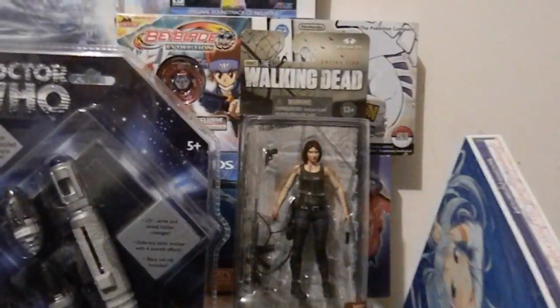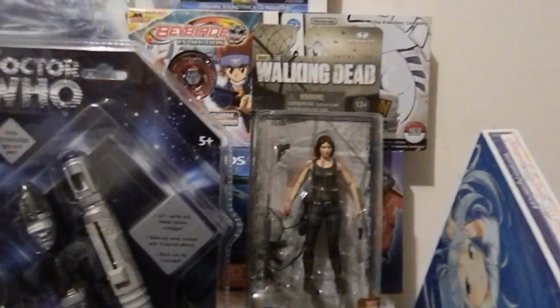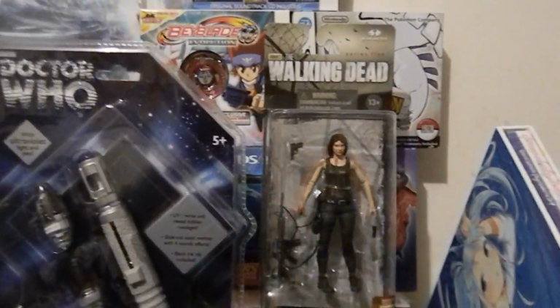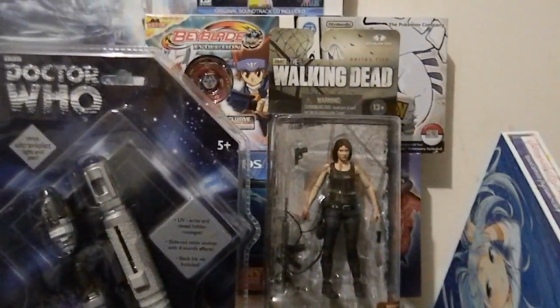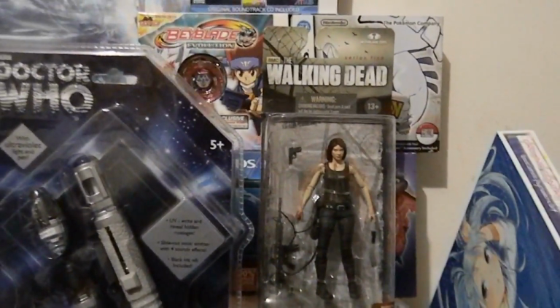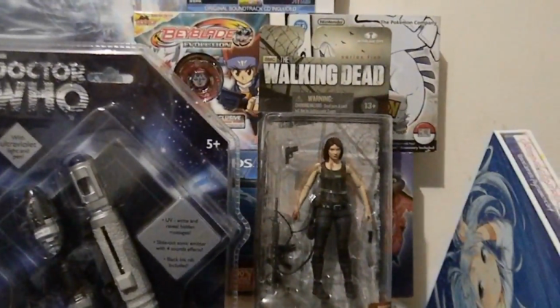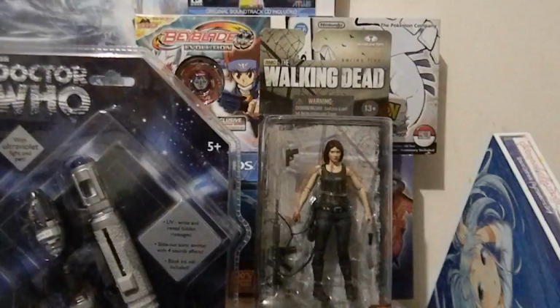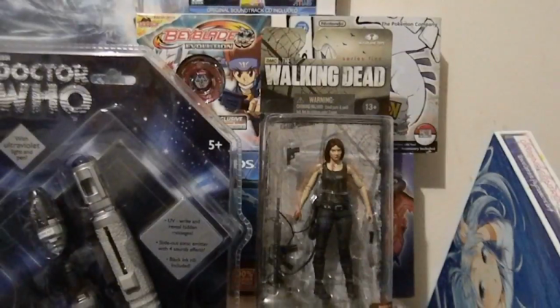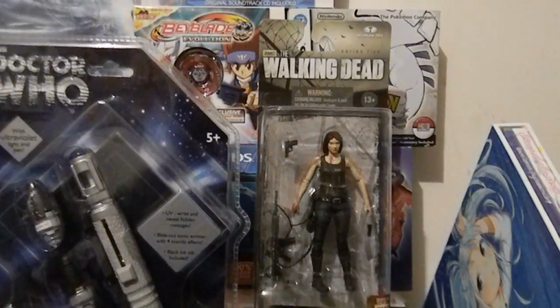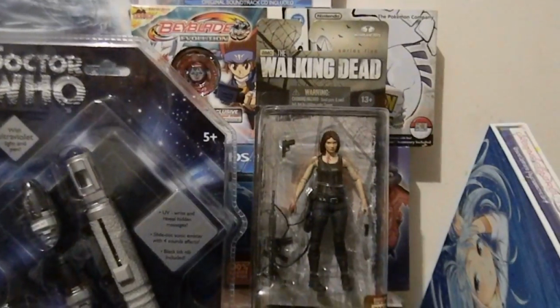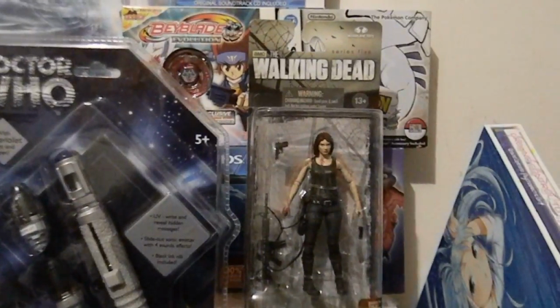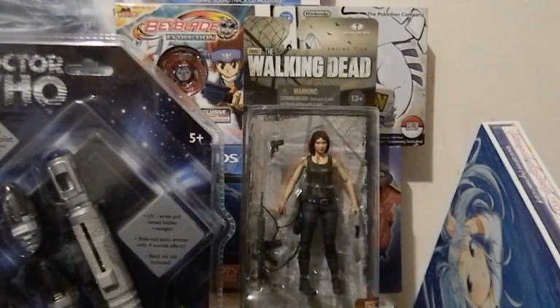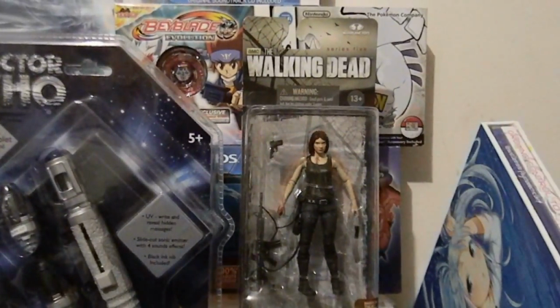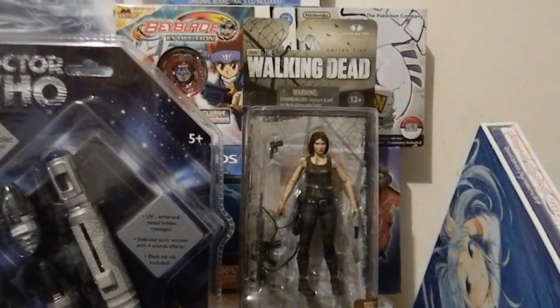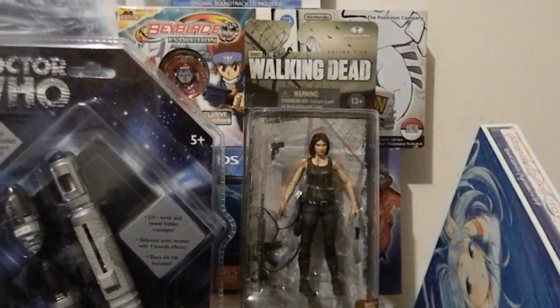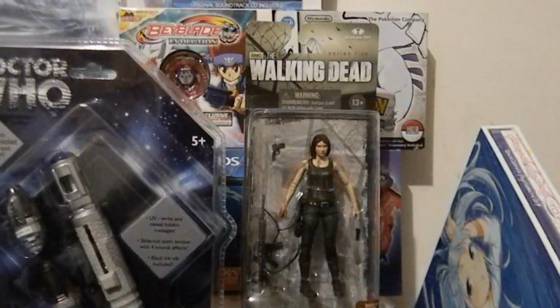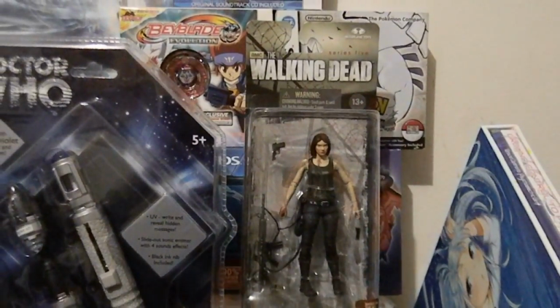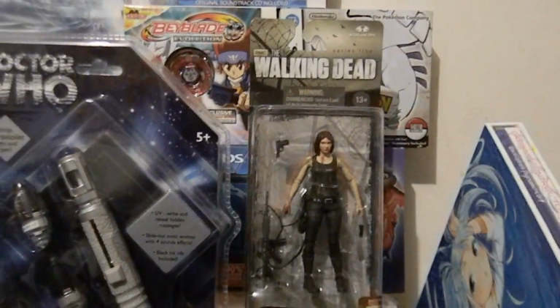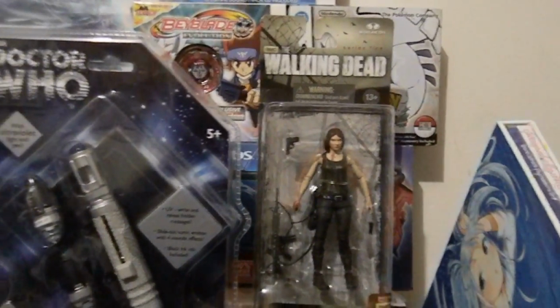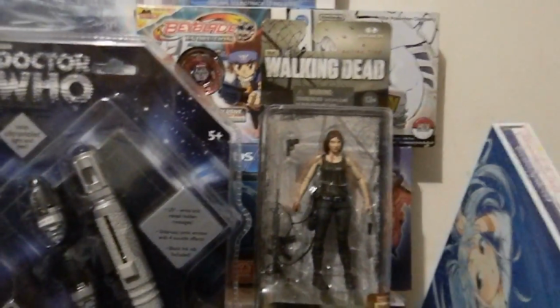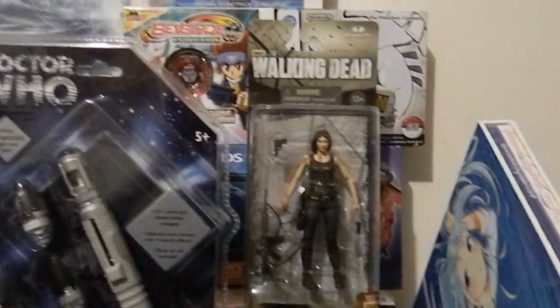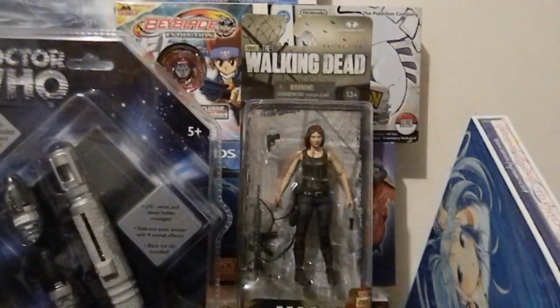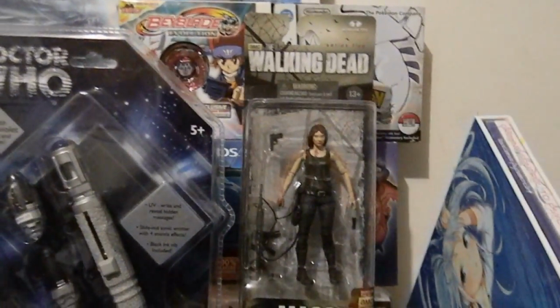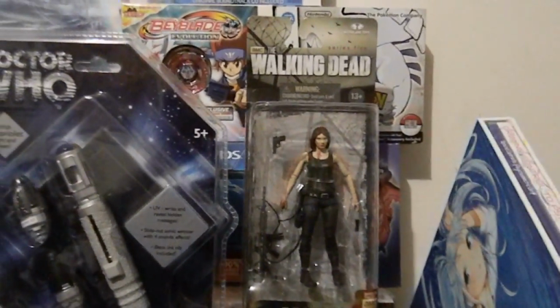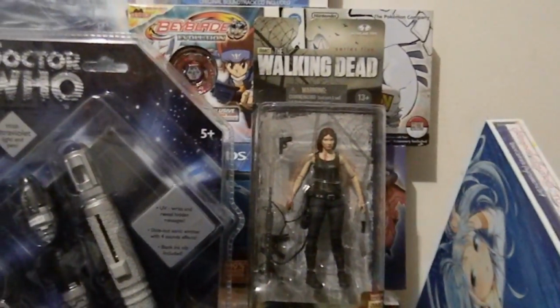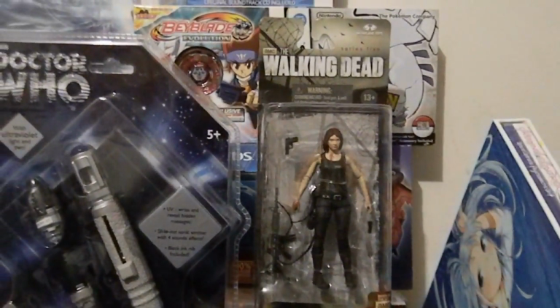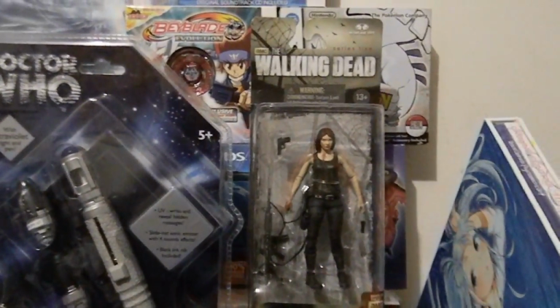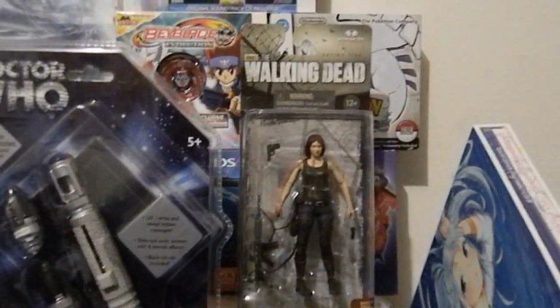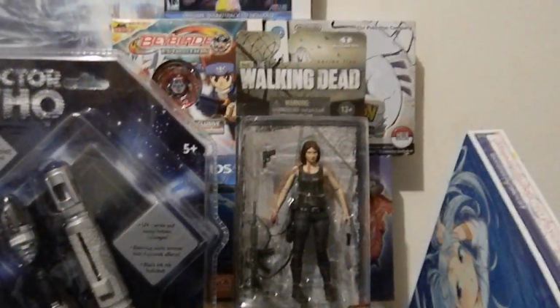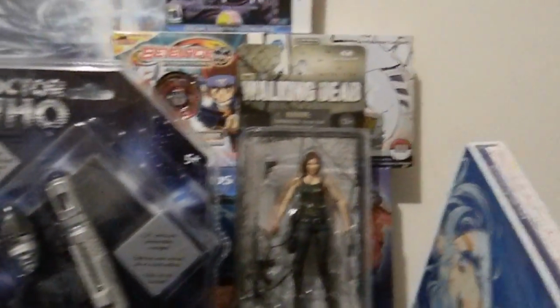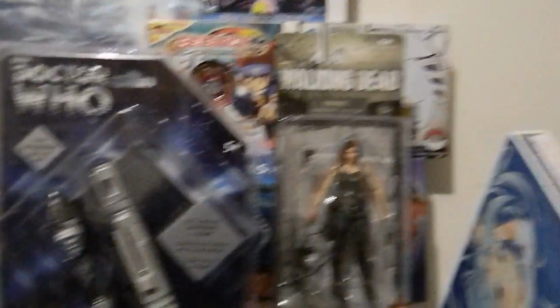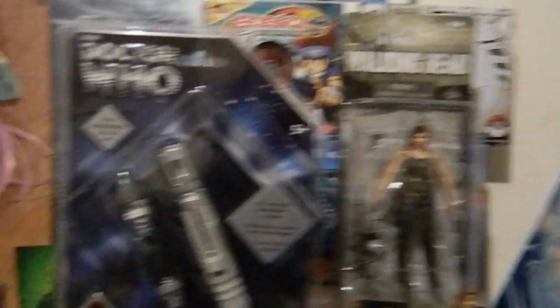At C2E2 I did pick up Maggie from The Walking Dead, so that was cool. Again for $10 — I need her to go on my display.